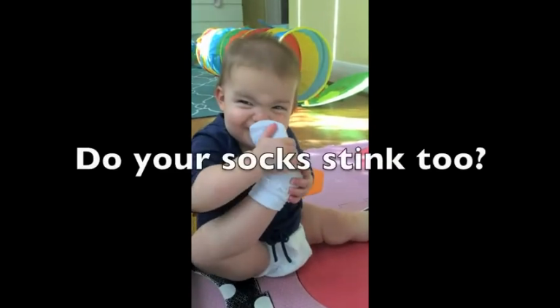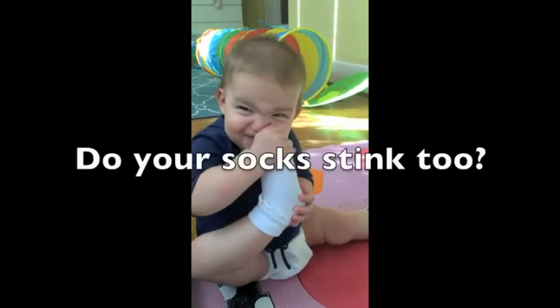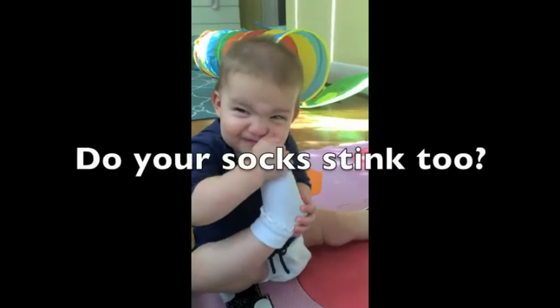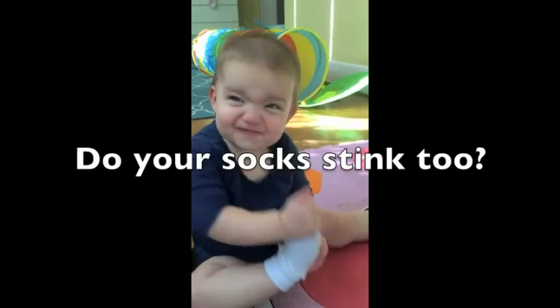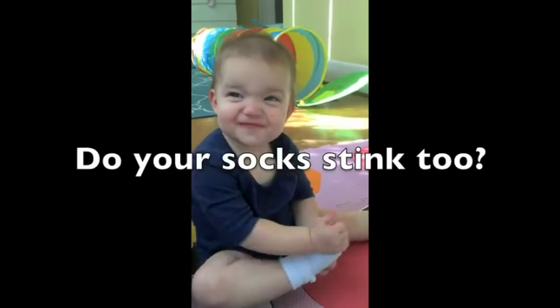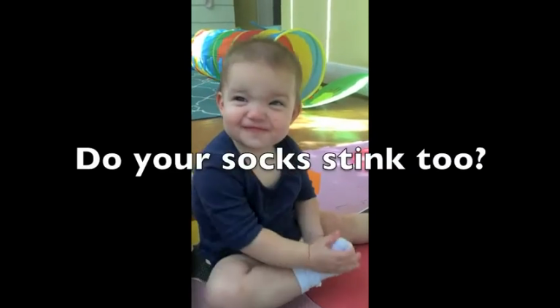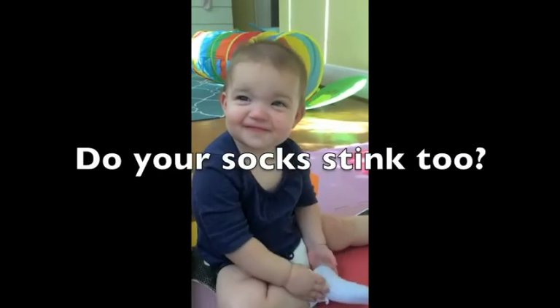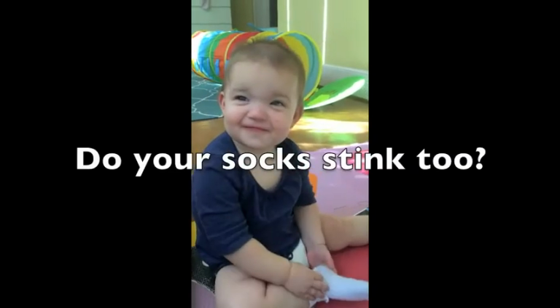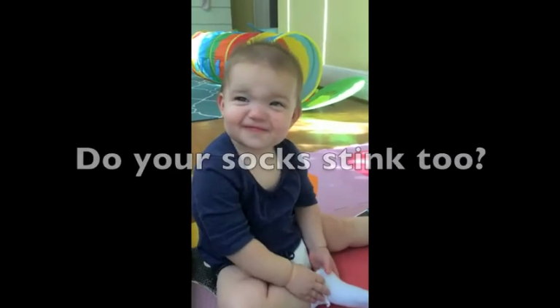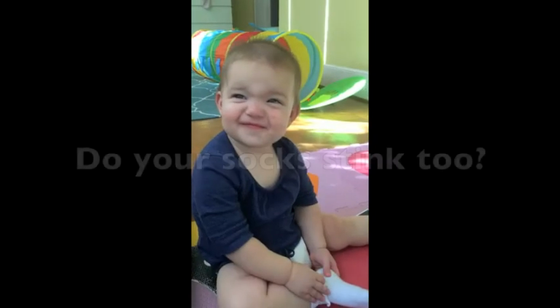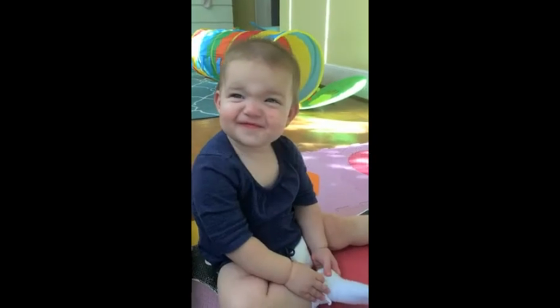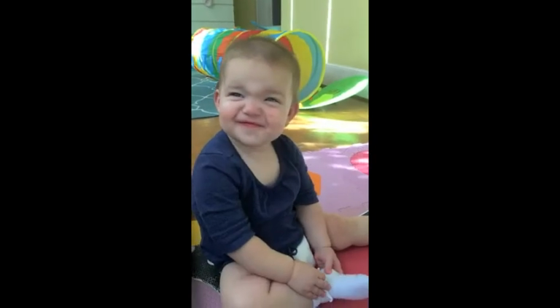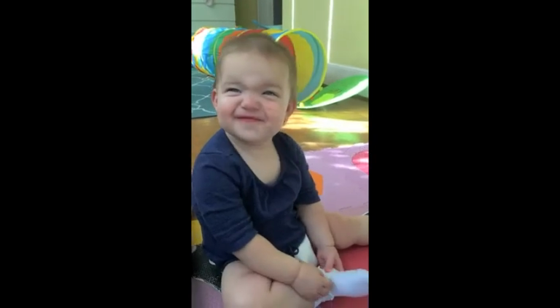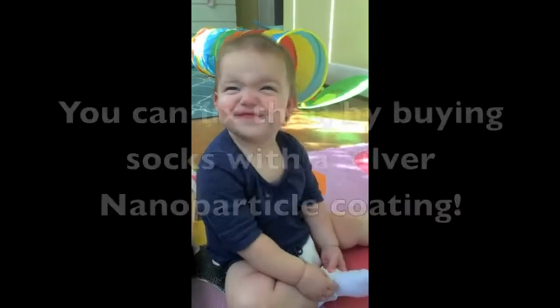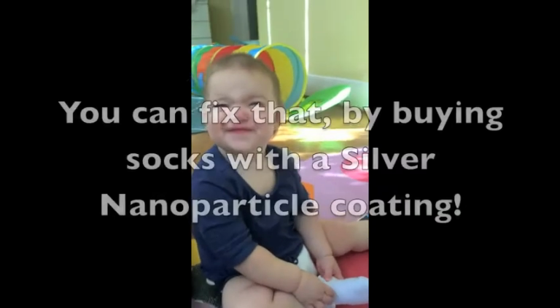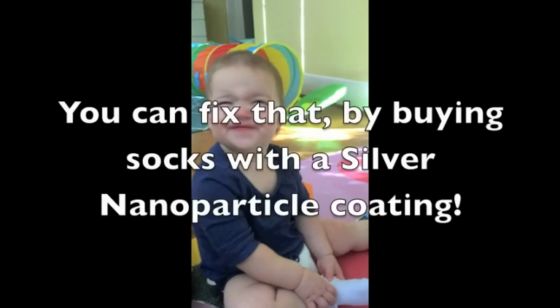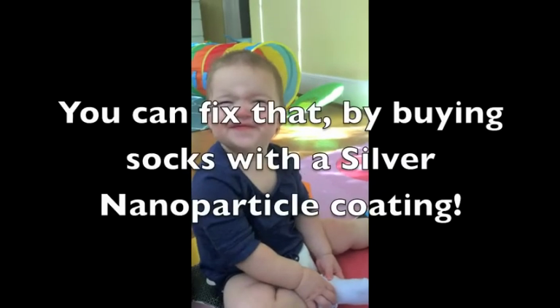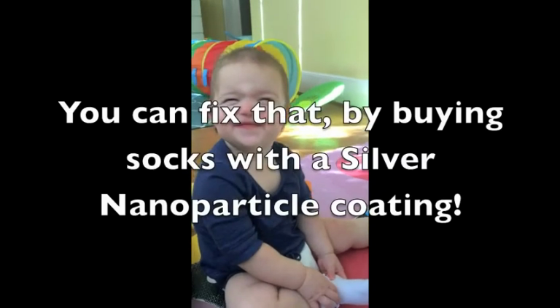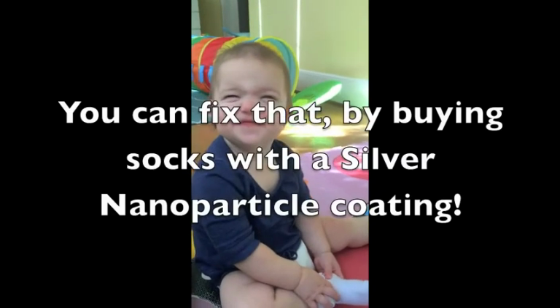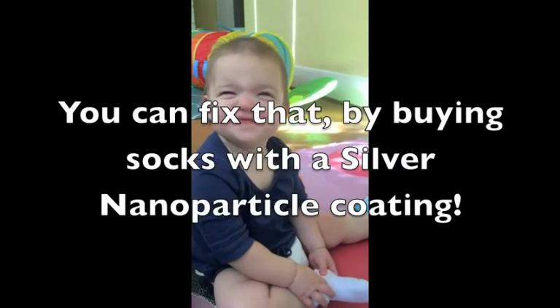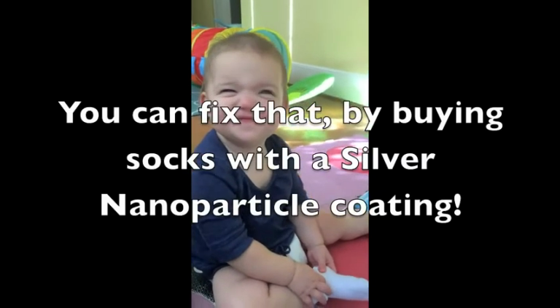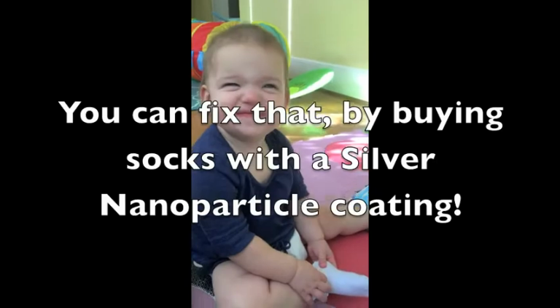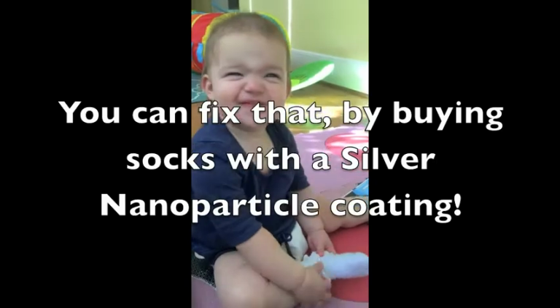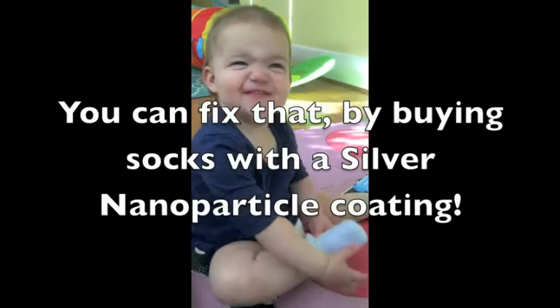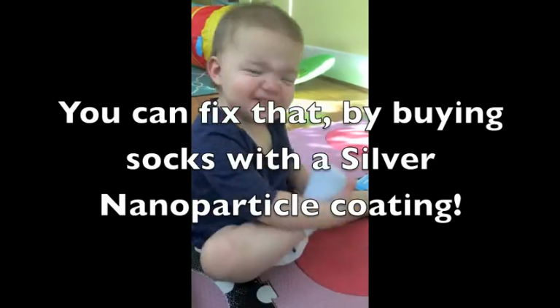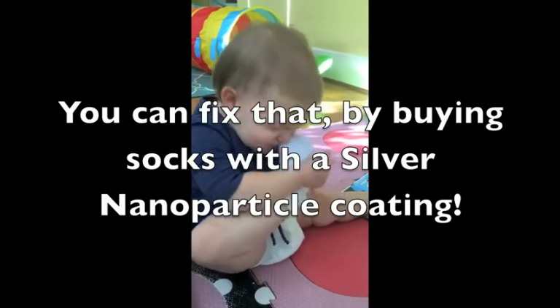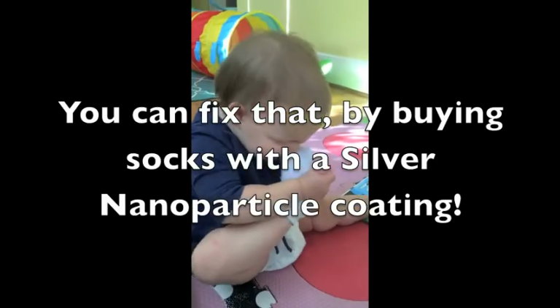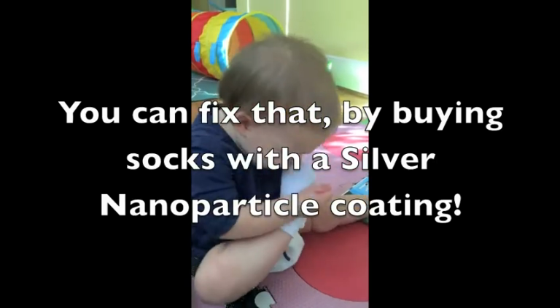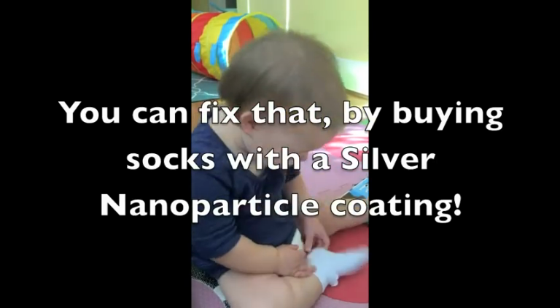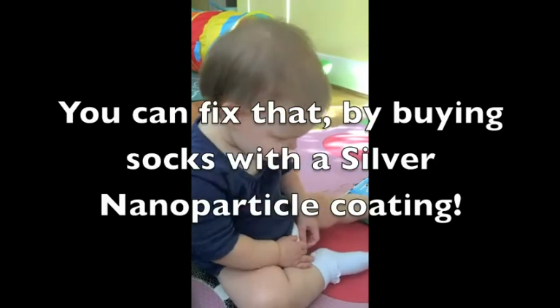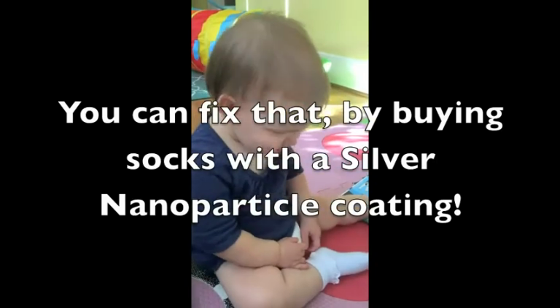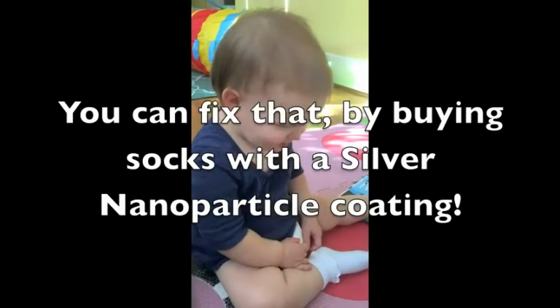Do your socks stink? You can fix that by buying socks with a silver nanoparticle coating.